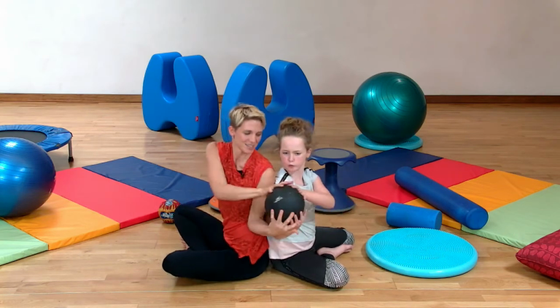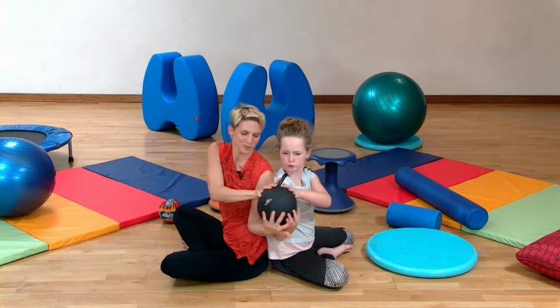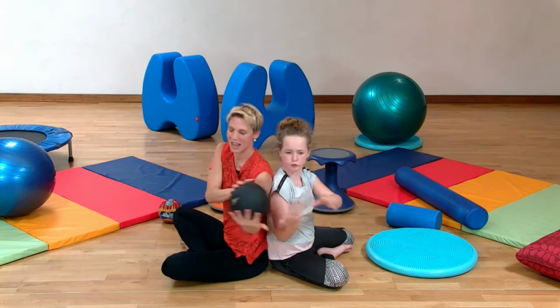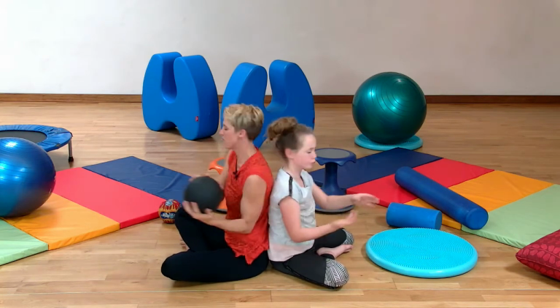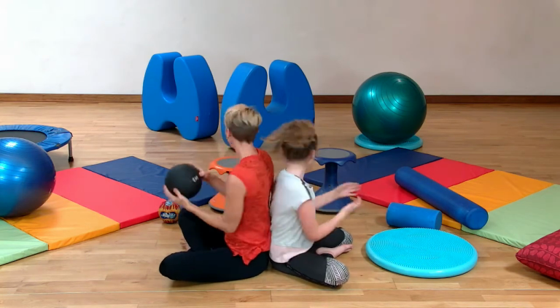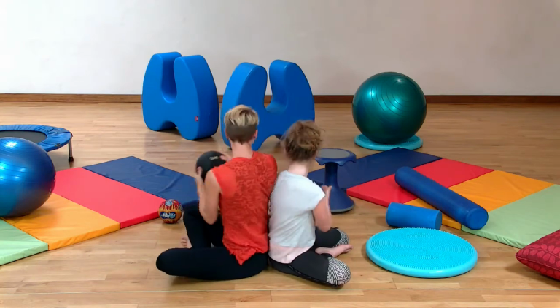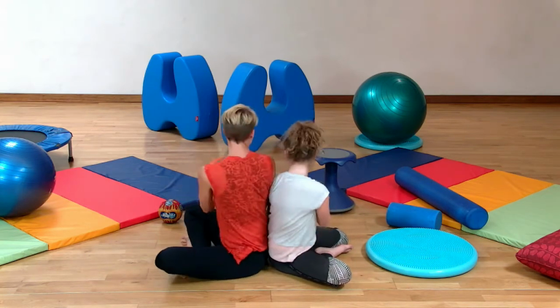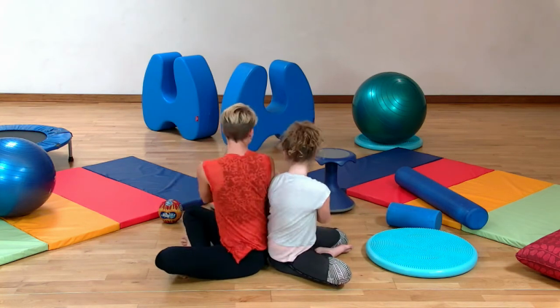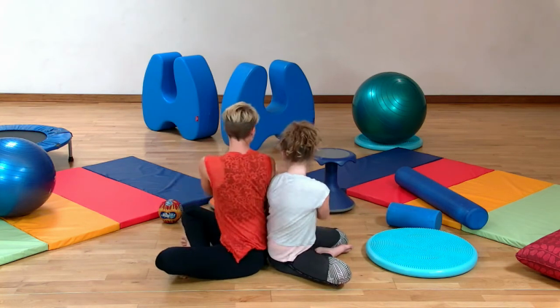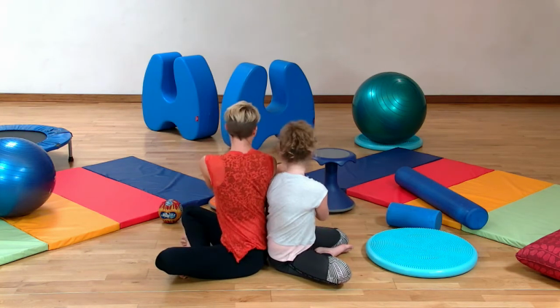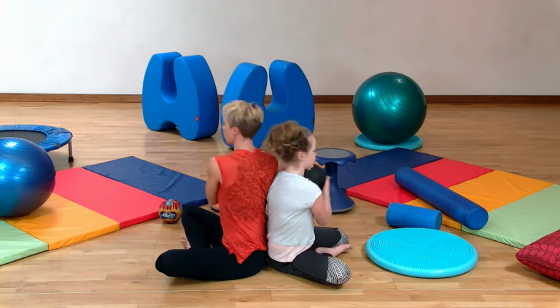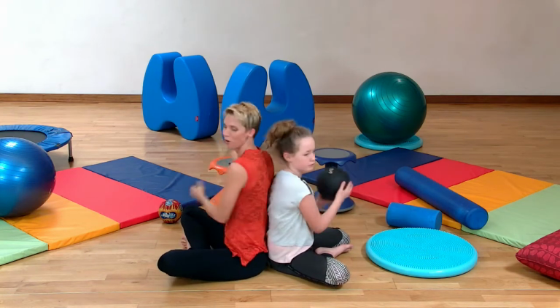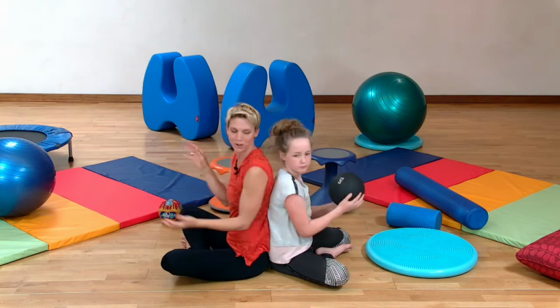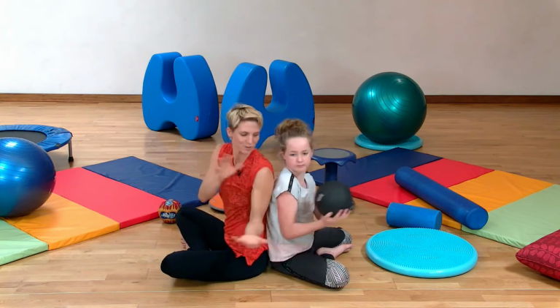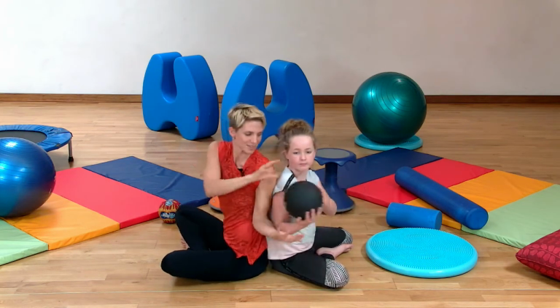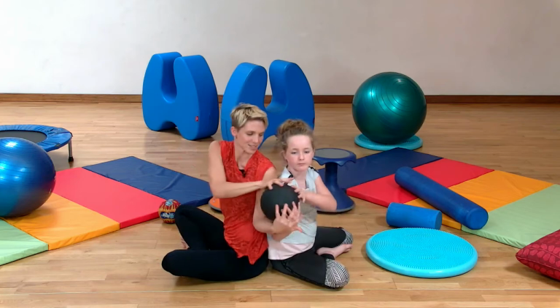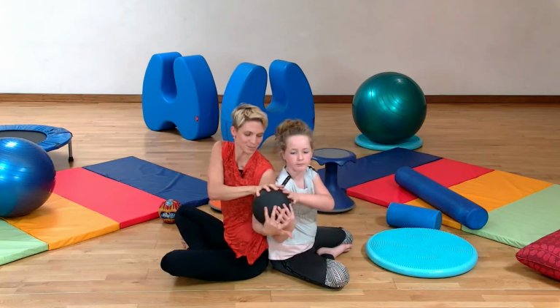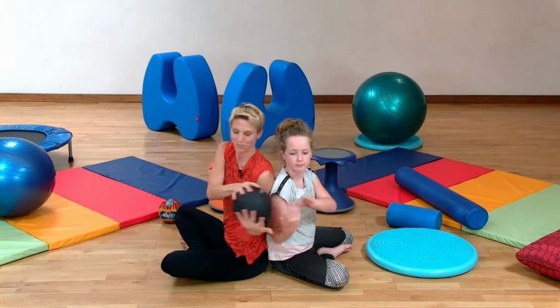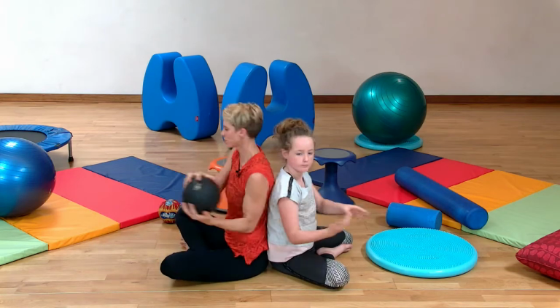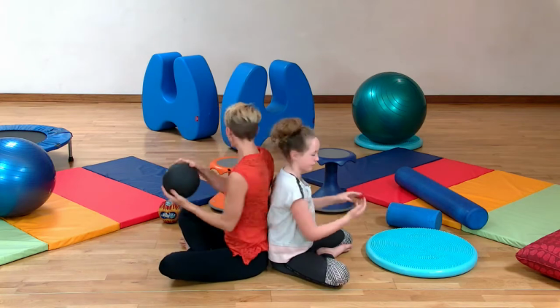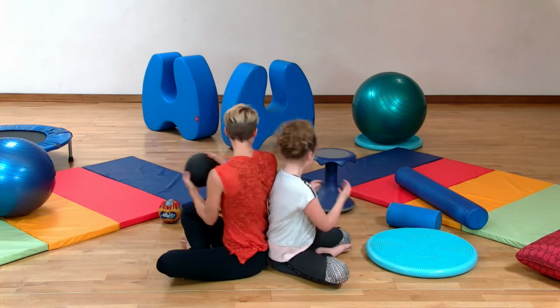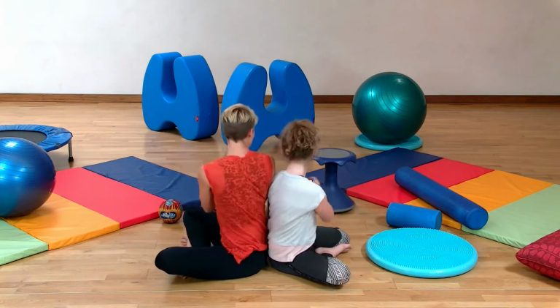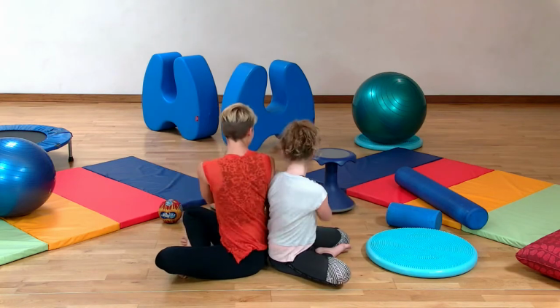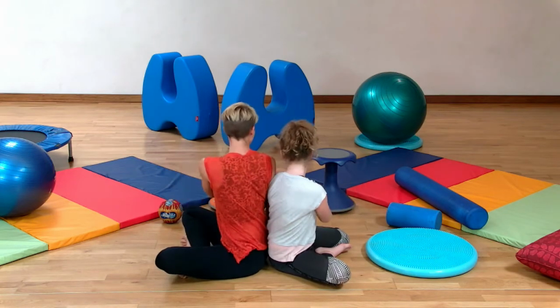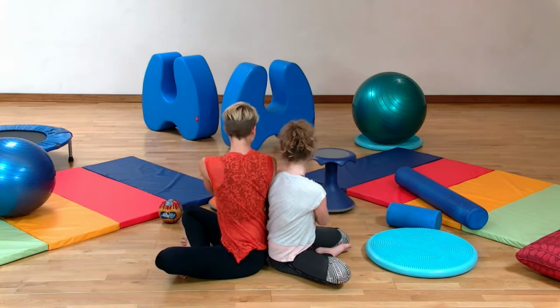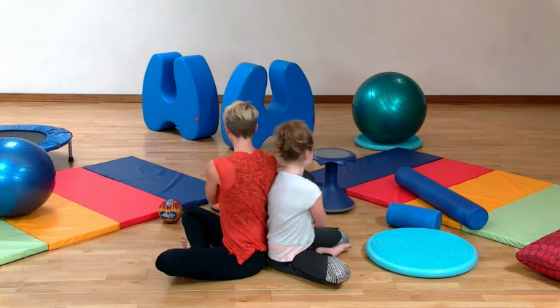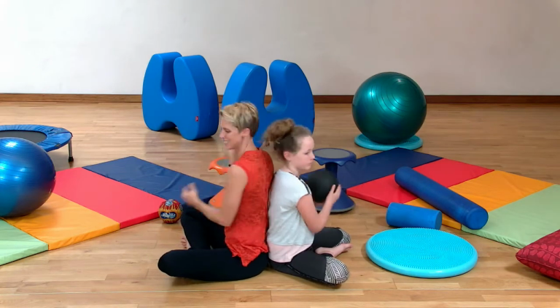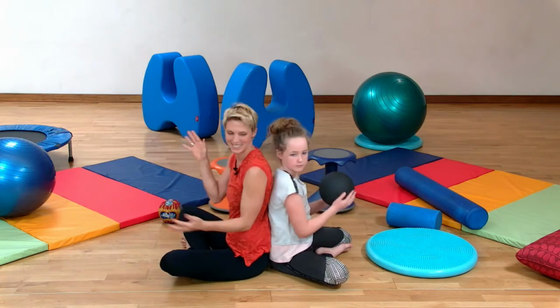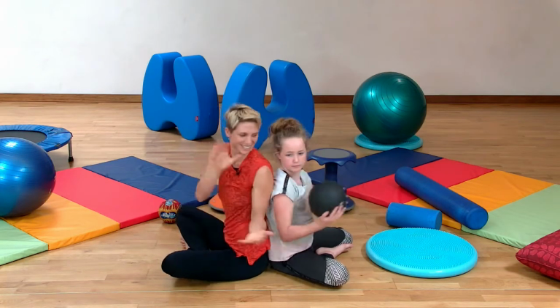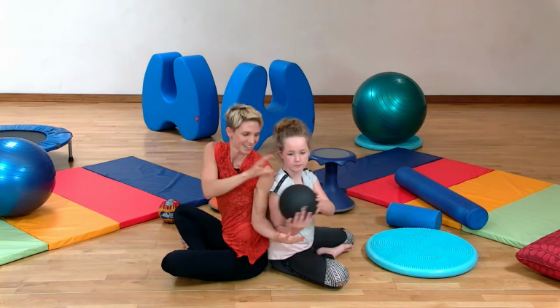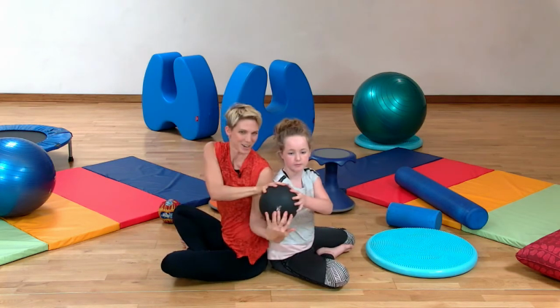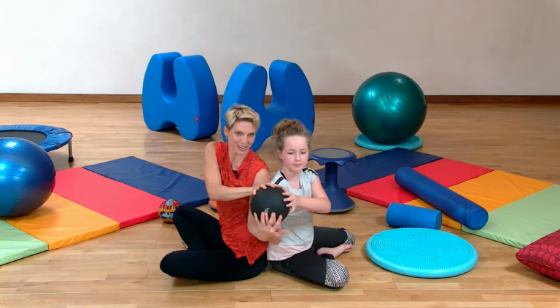This focus will just really help calm your nervous system. Last one. Good.